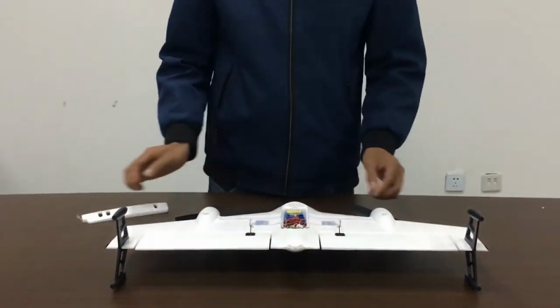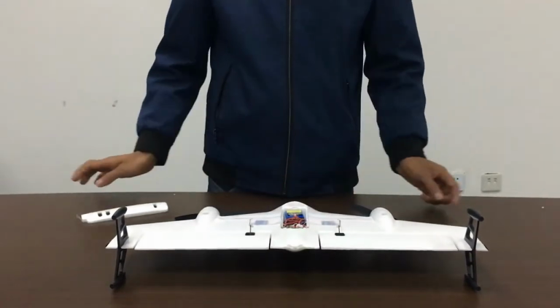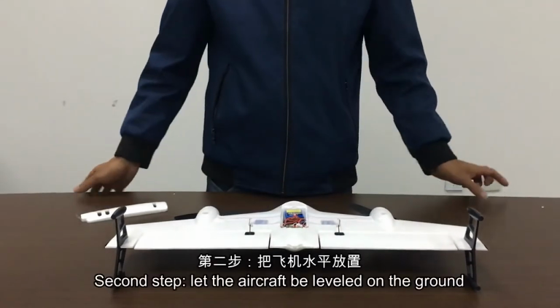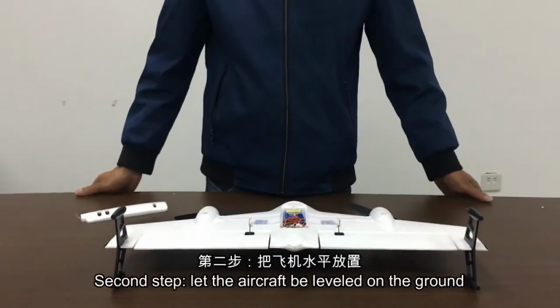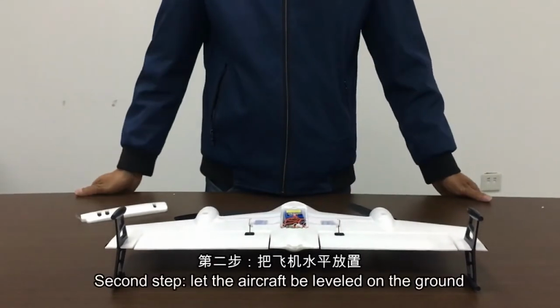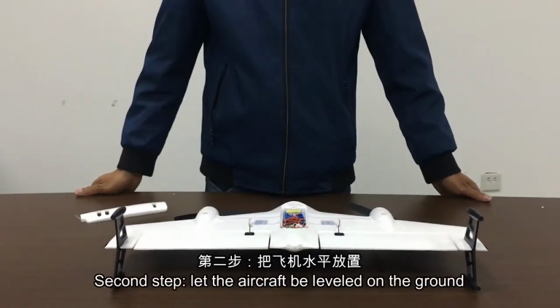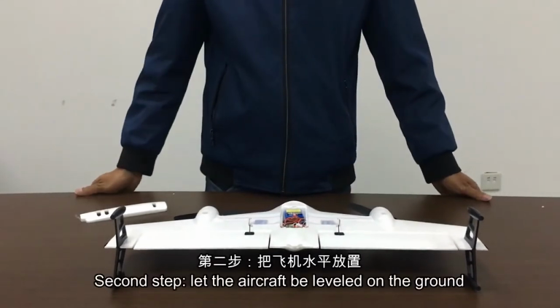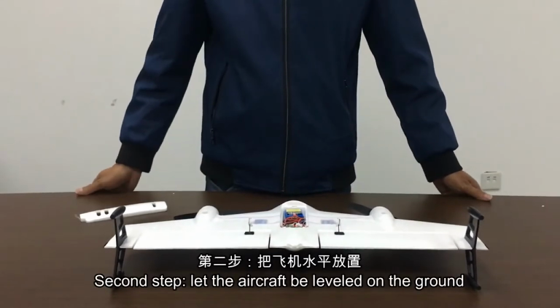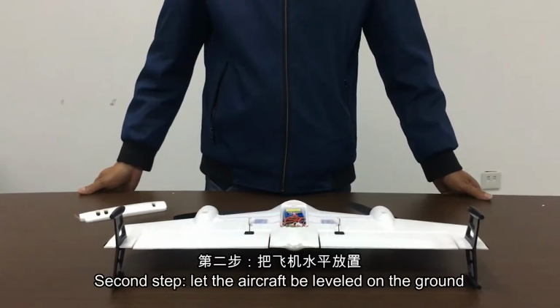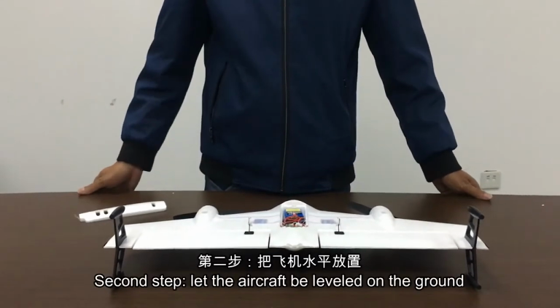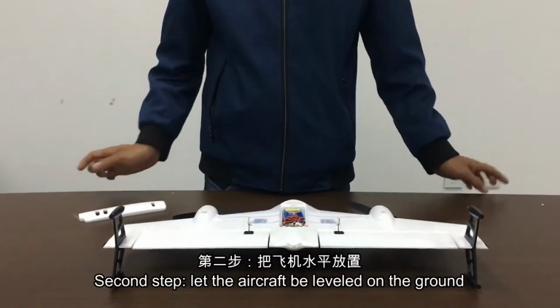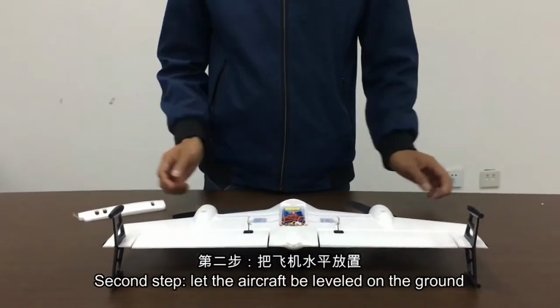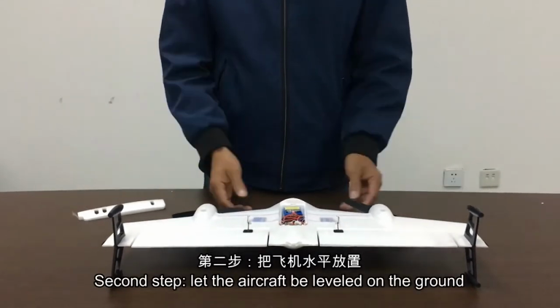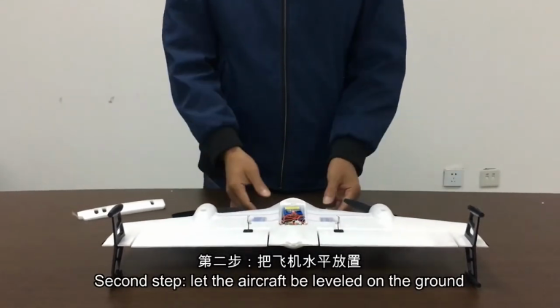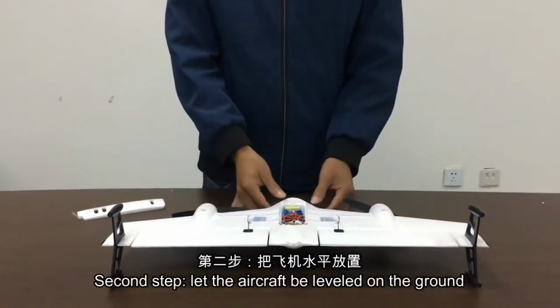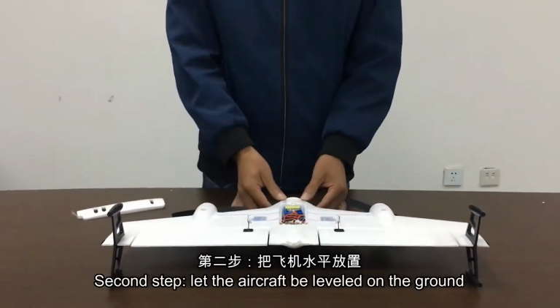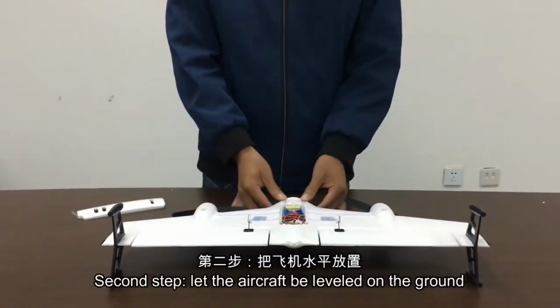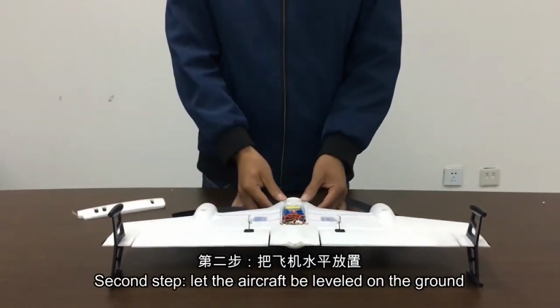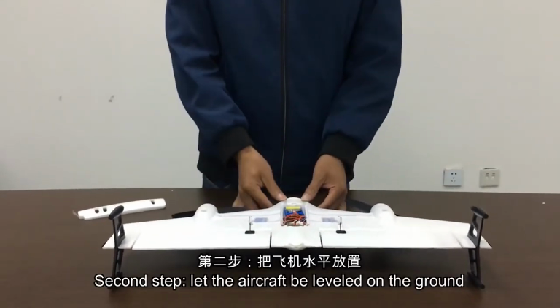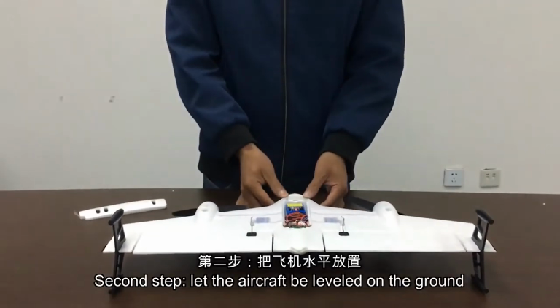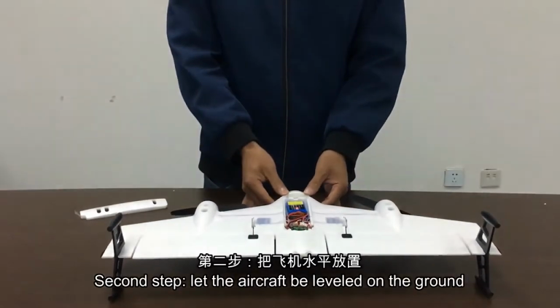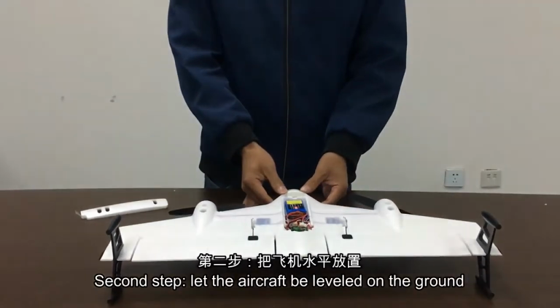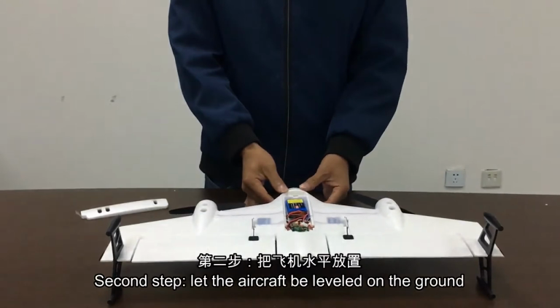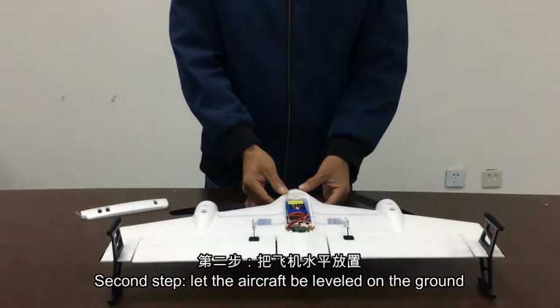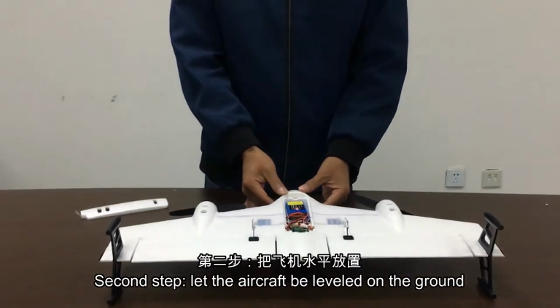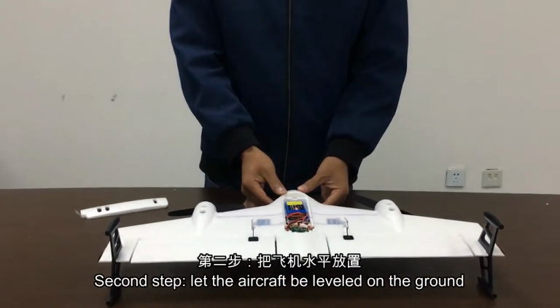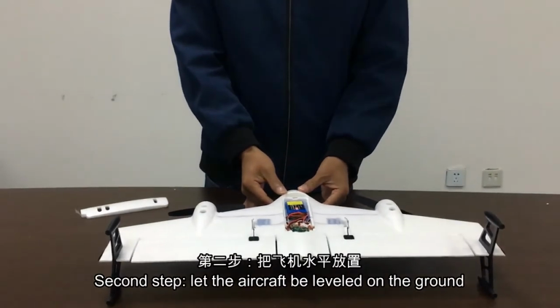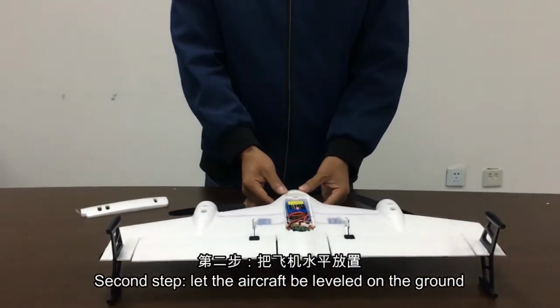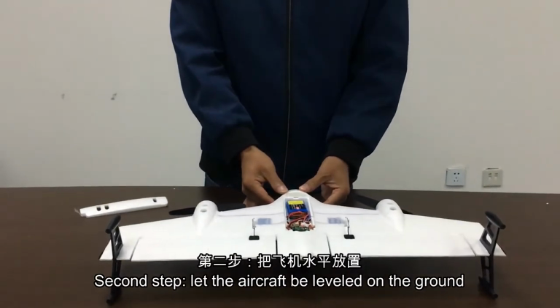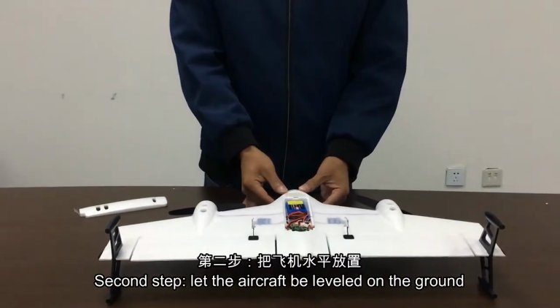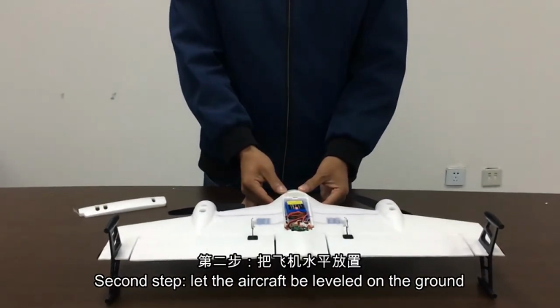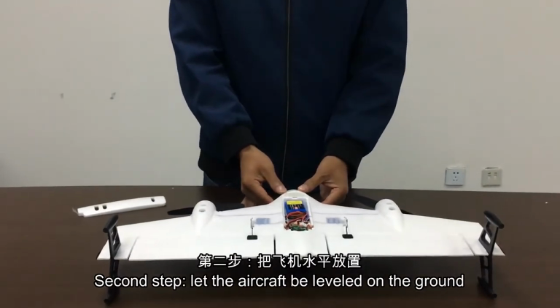Second step: let the aircraft sit level on the ground.